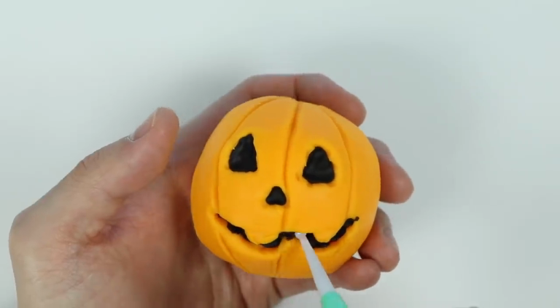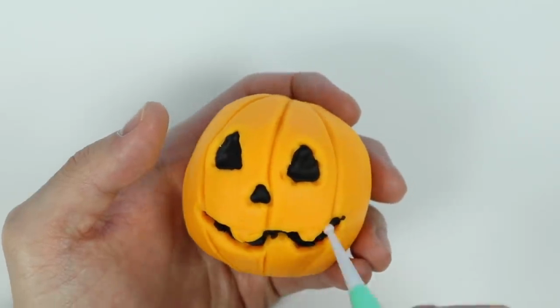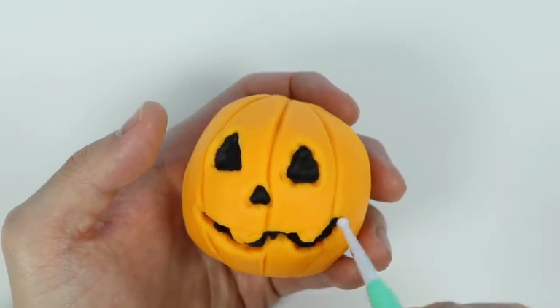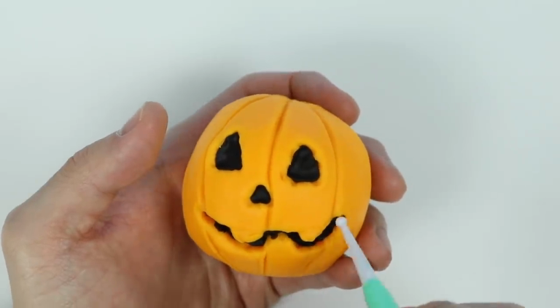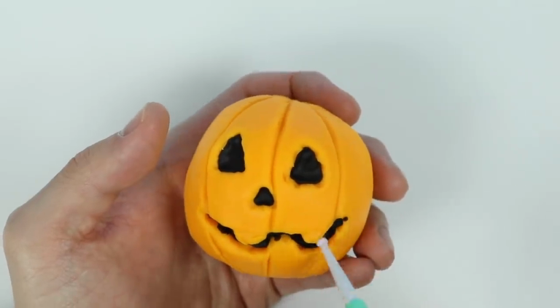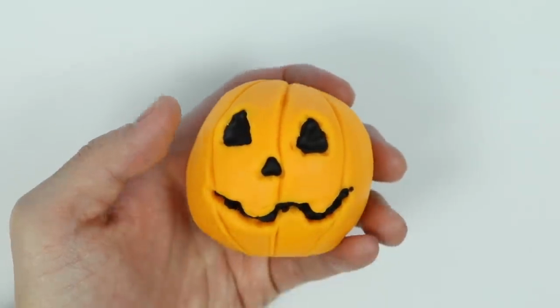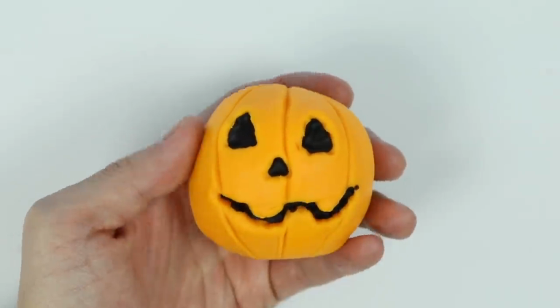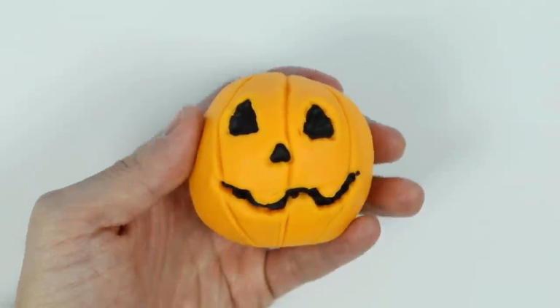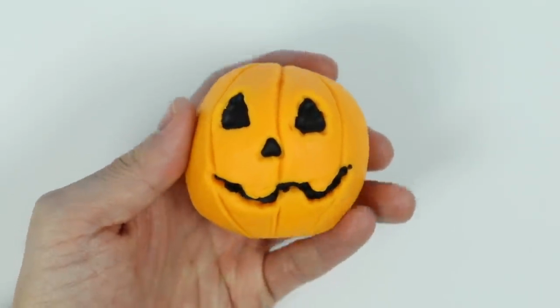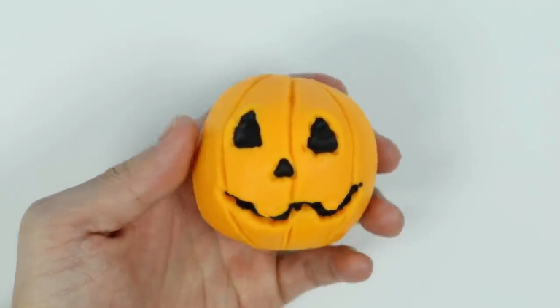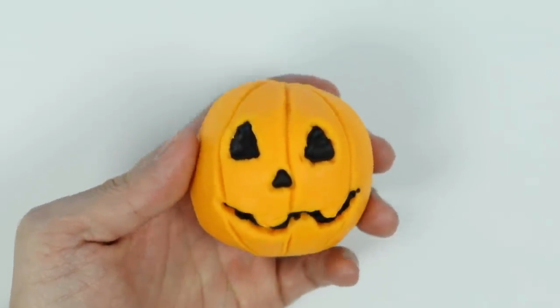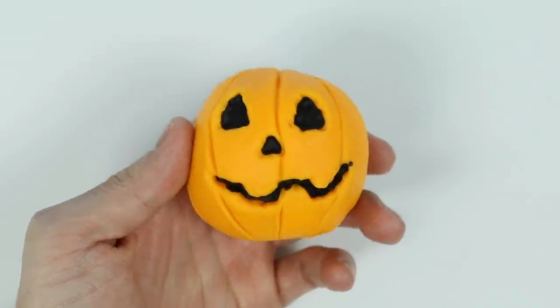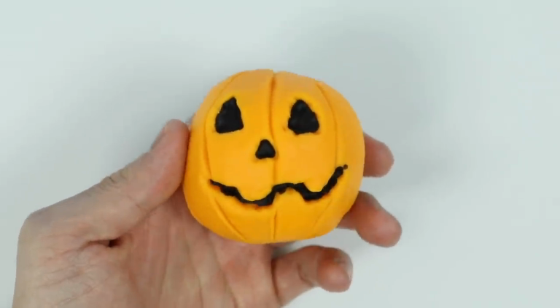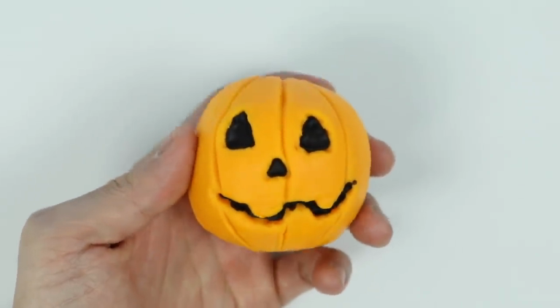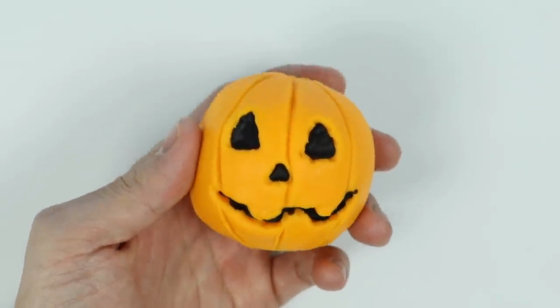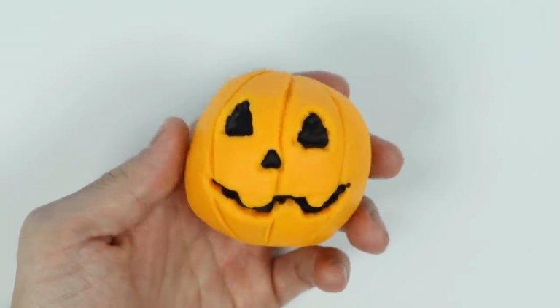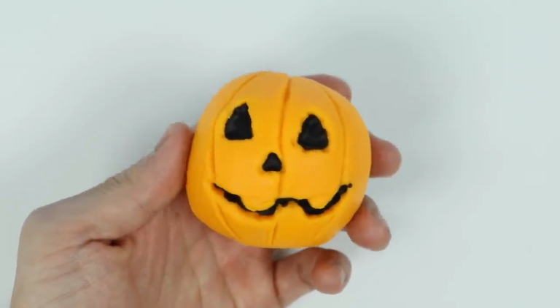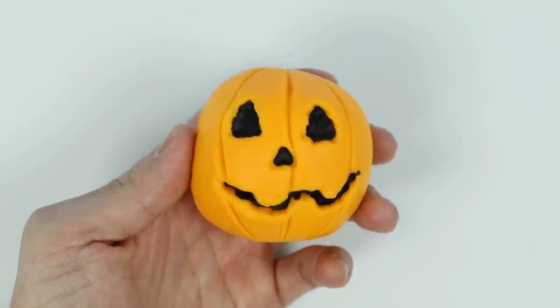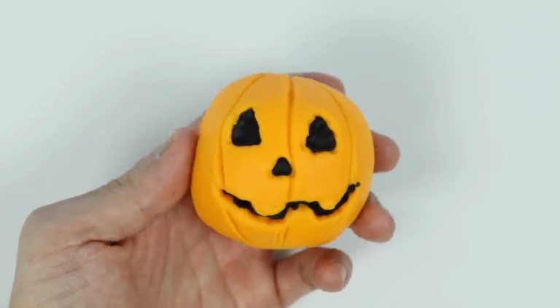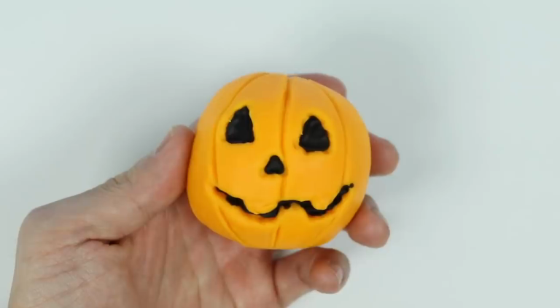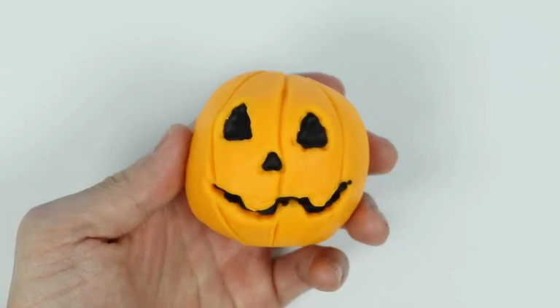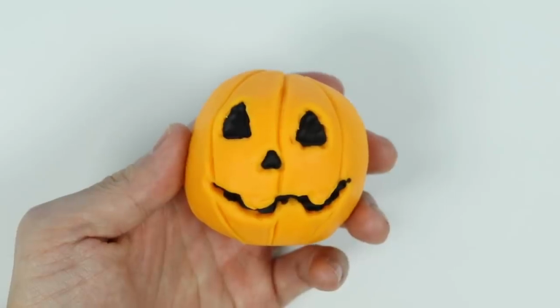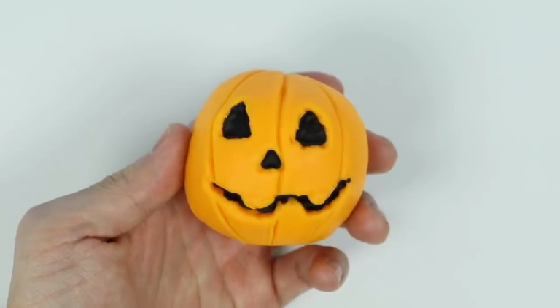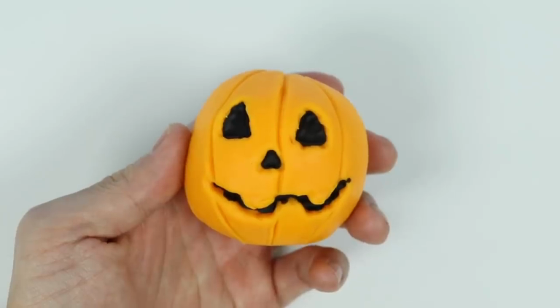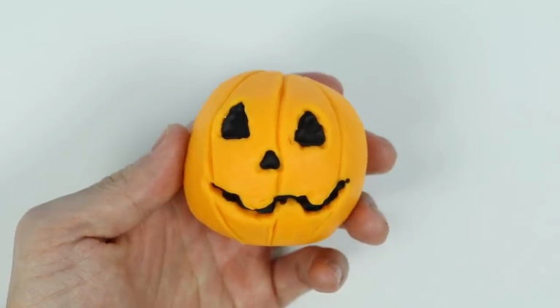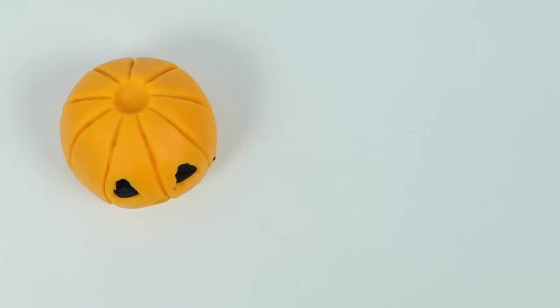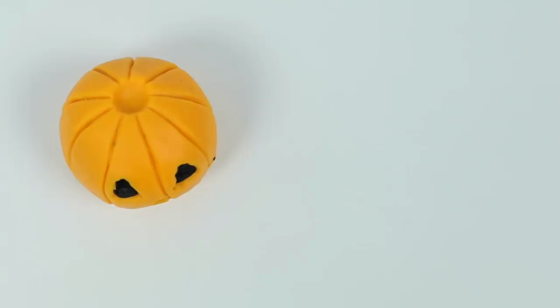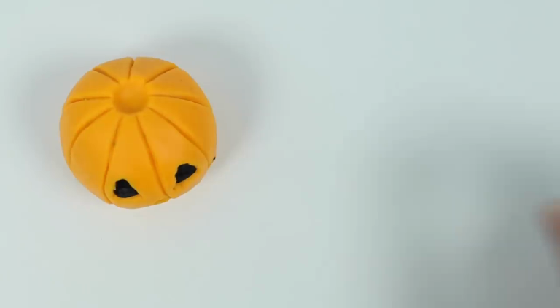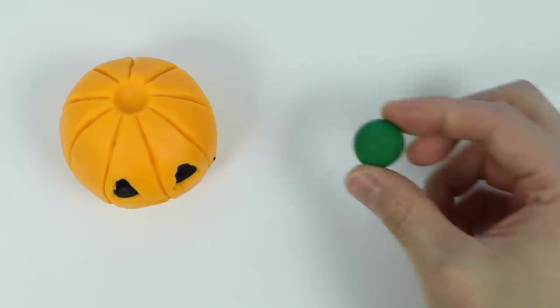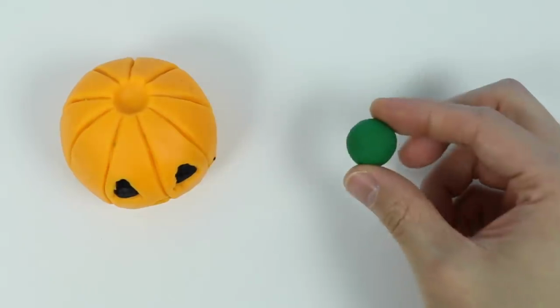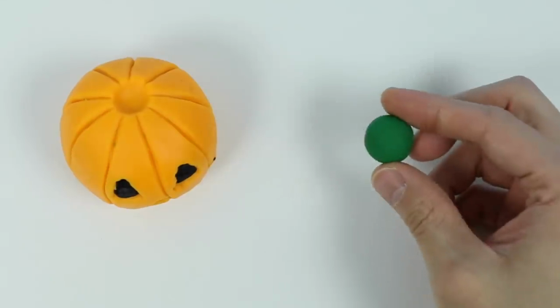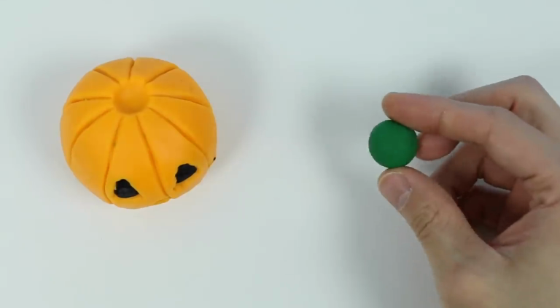There we go! We just finished making our jack-o'-lantern's face. Pretty simple, right? Great!